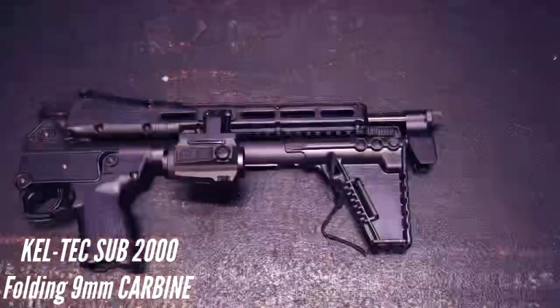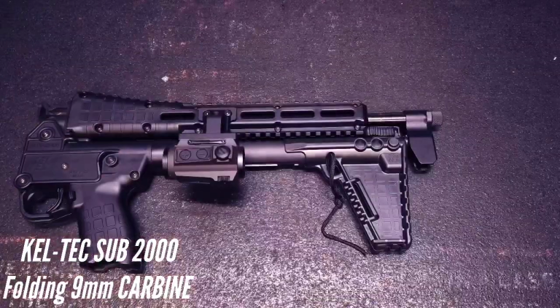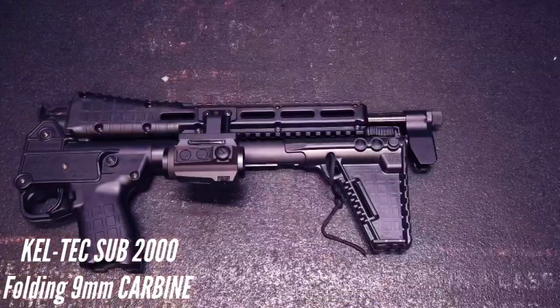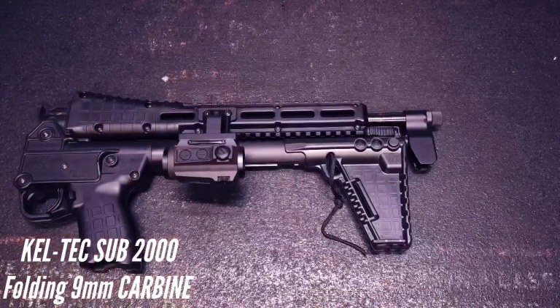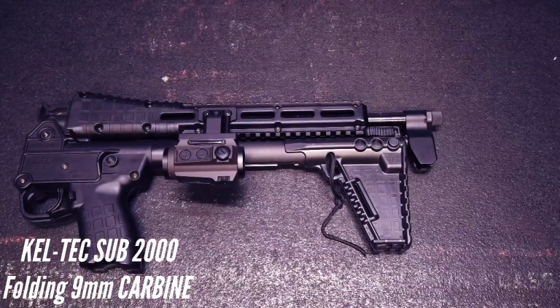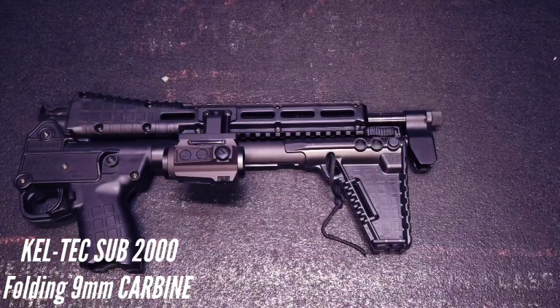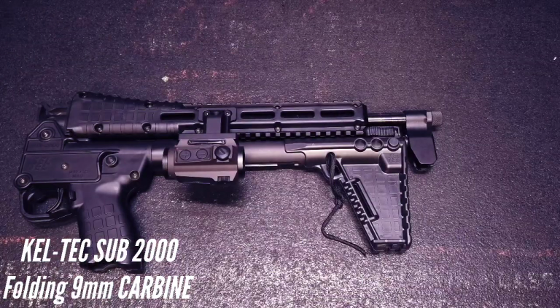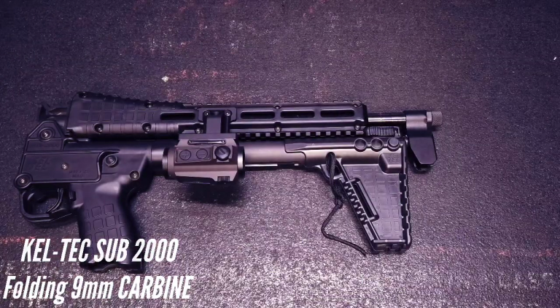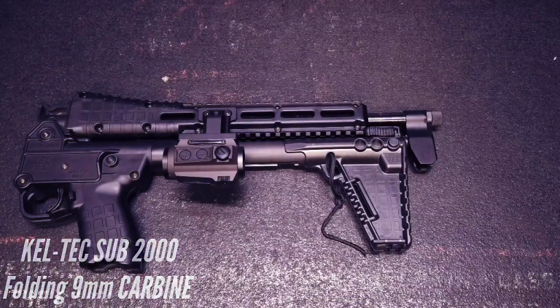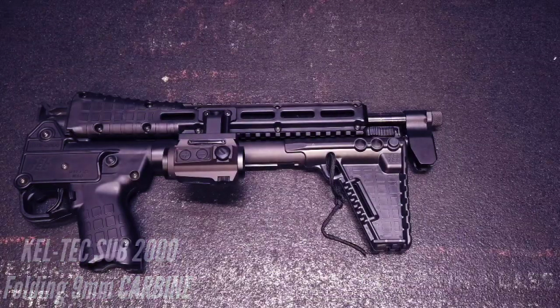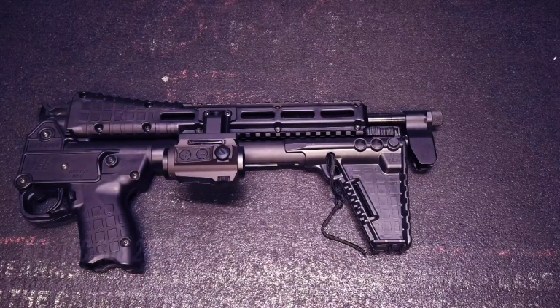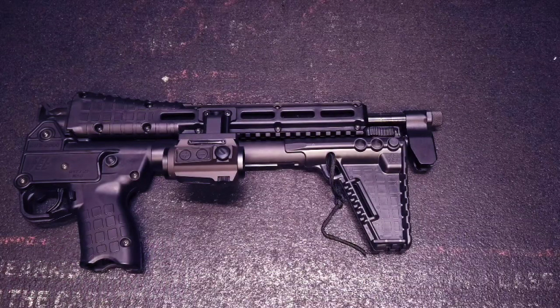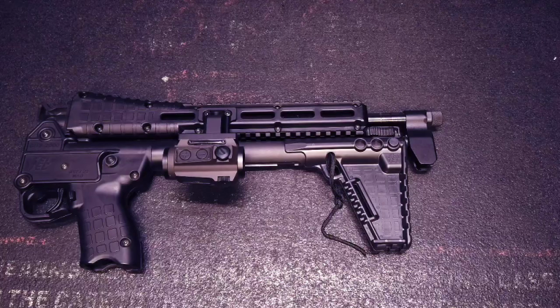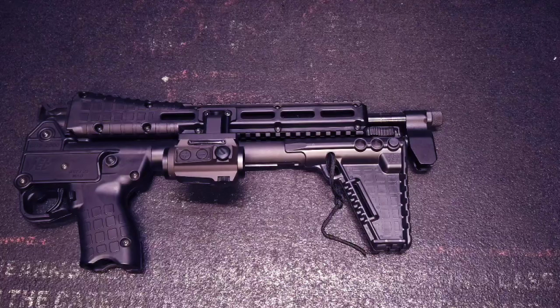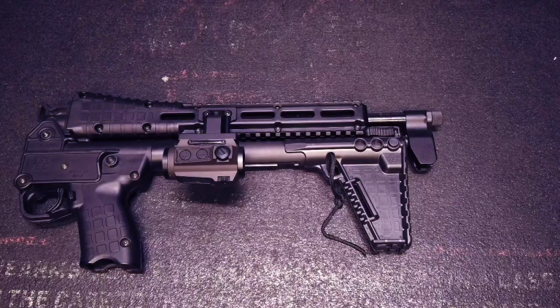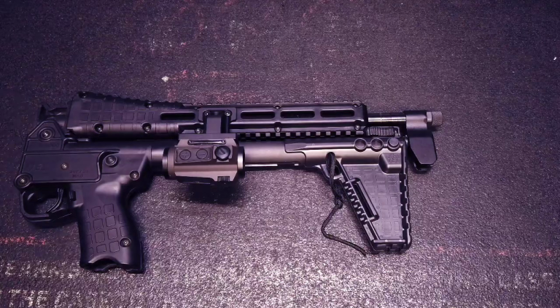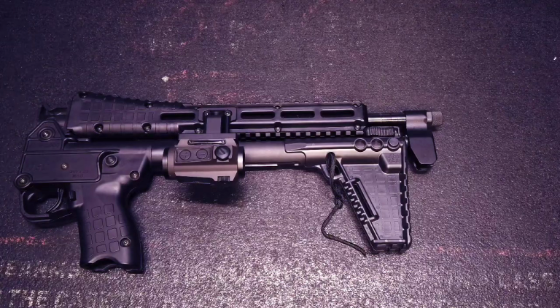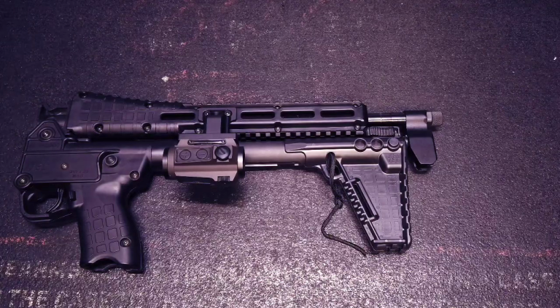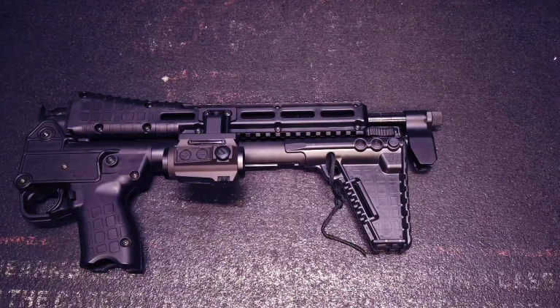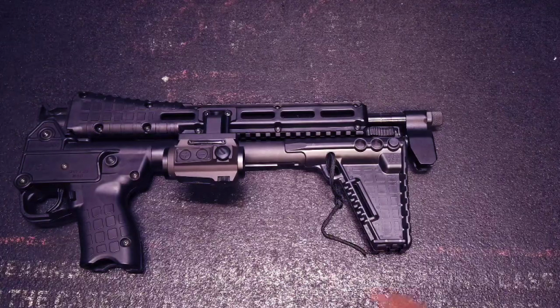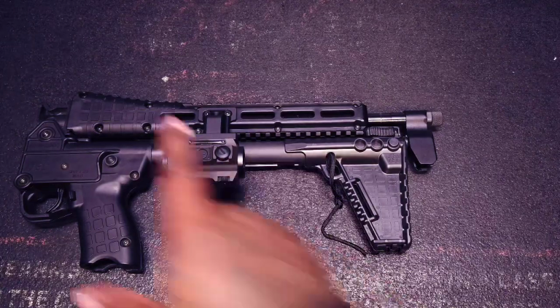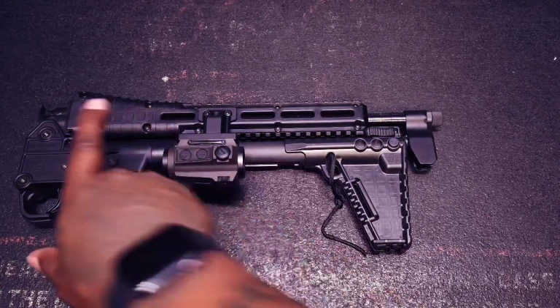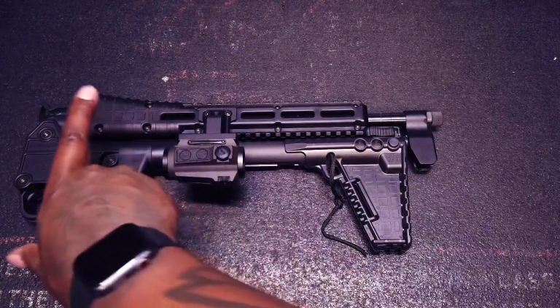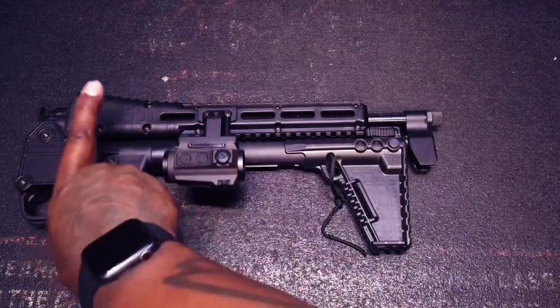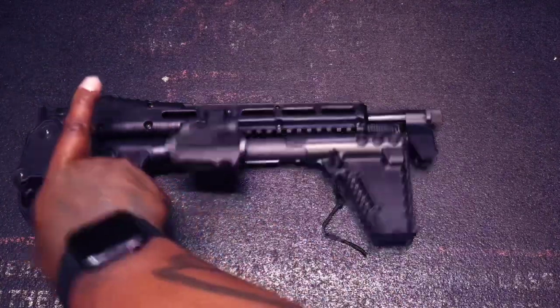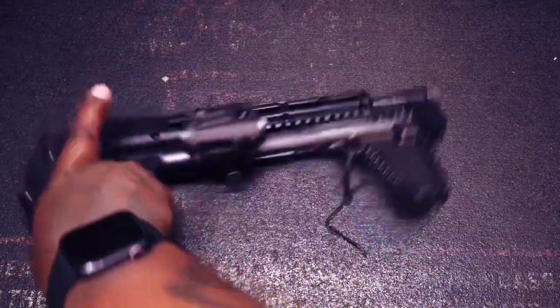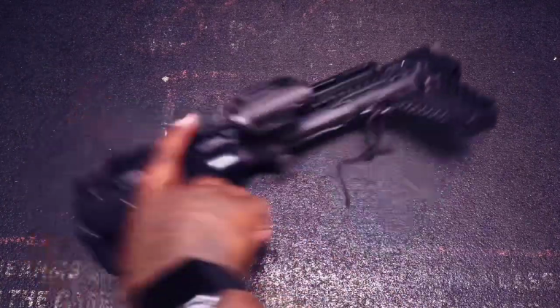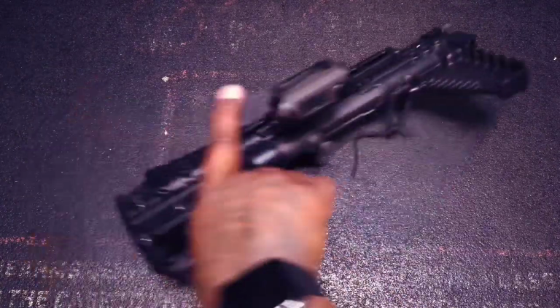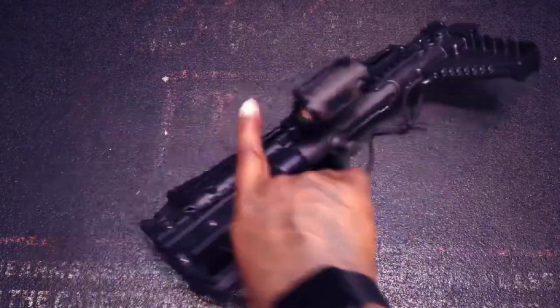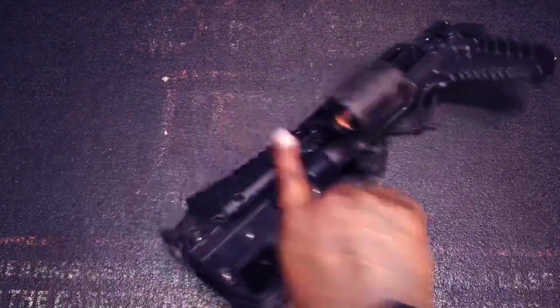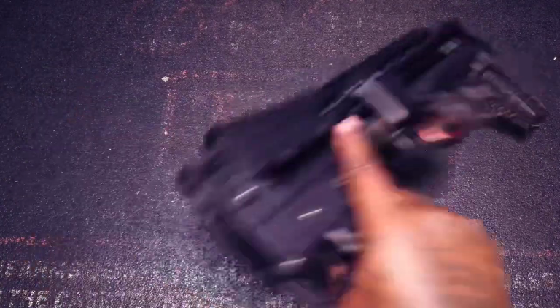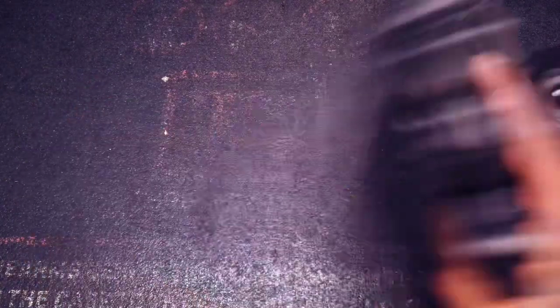Today, I'm going to be looking at the Kel-Tec Sub 2000. It's the folding 9mm carbine, and this thing is pretty sweet.